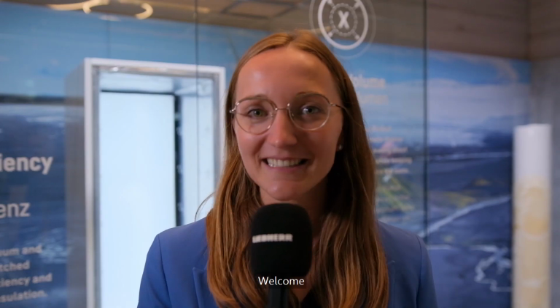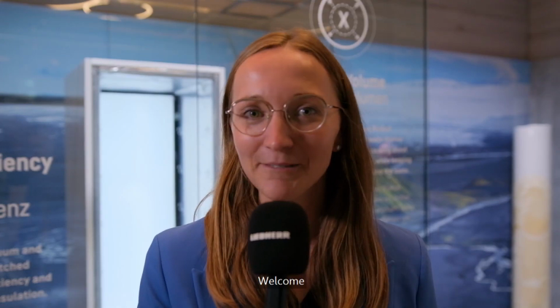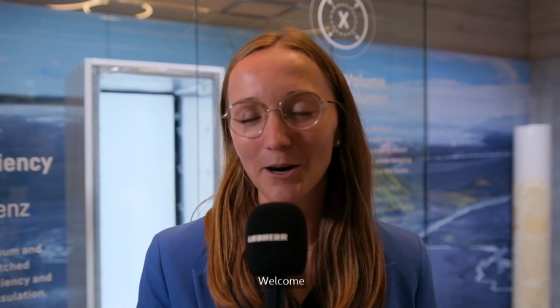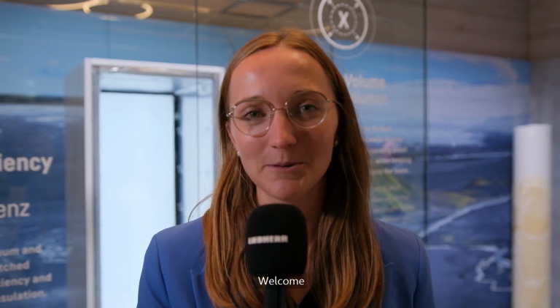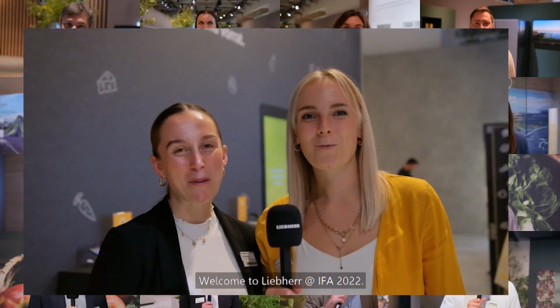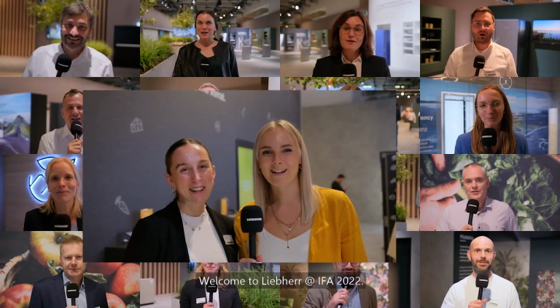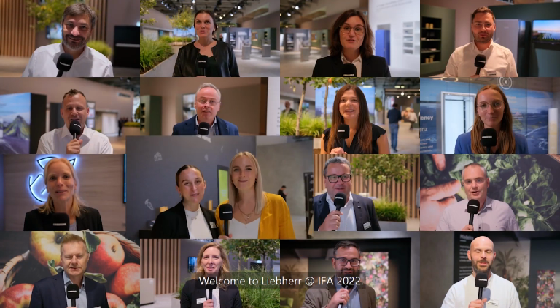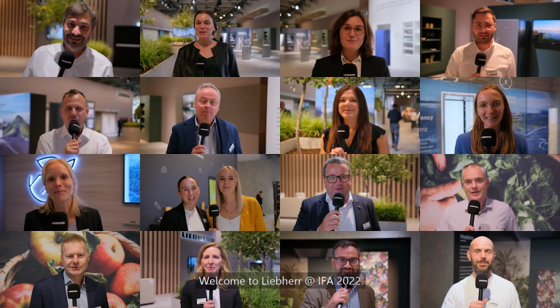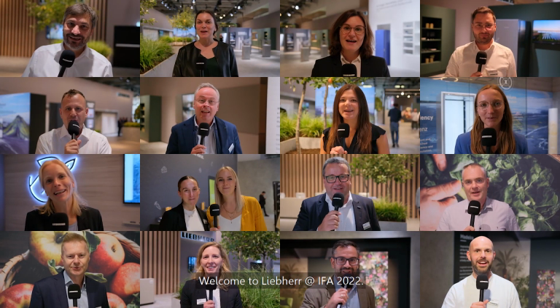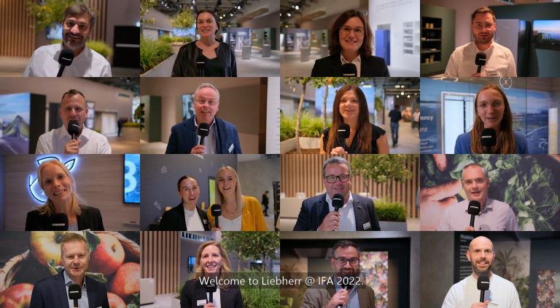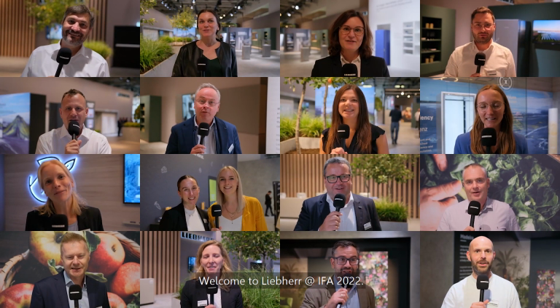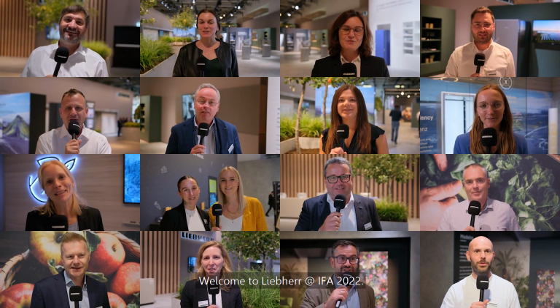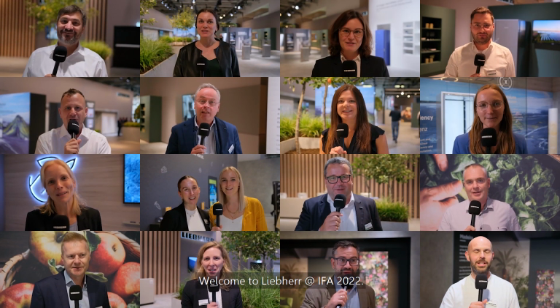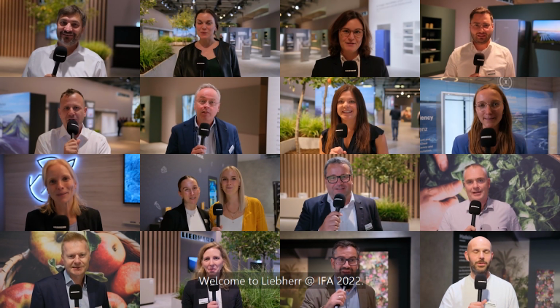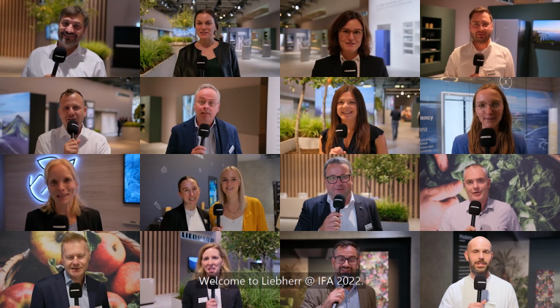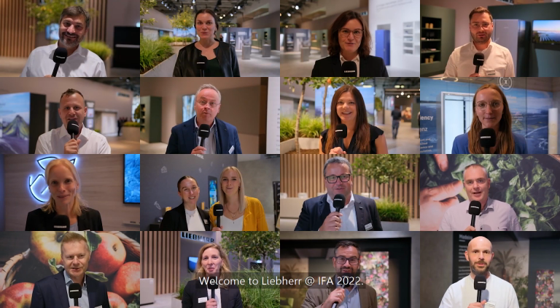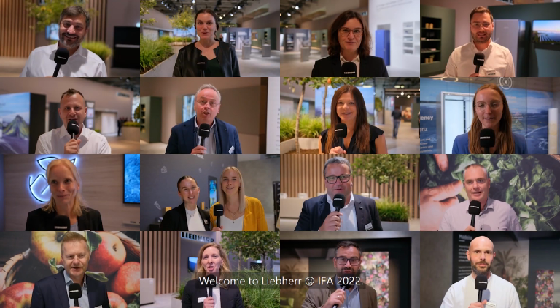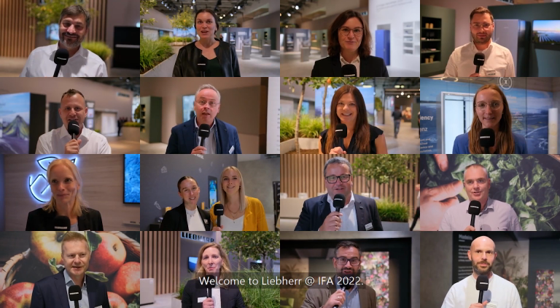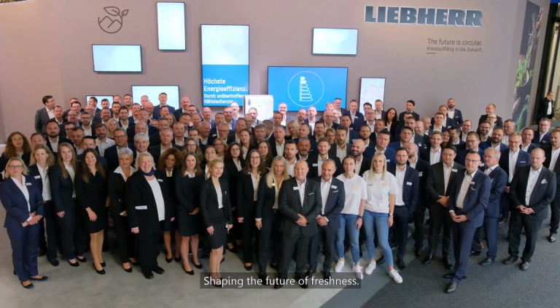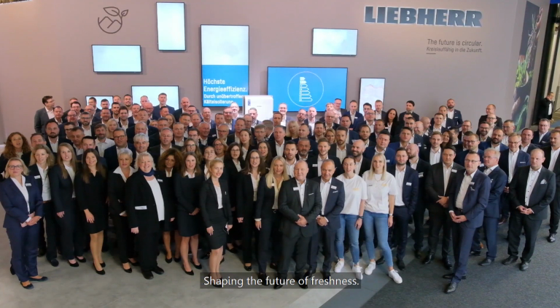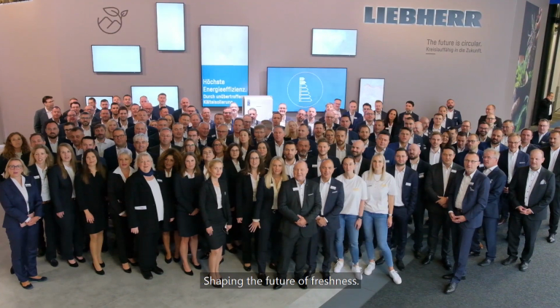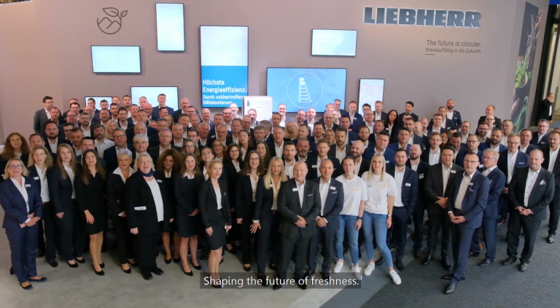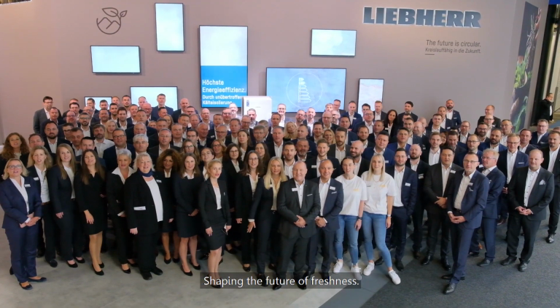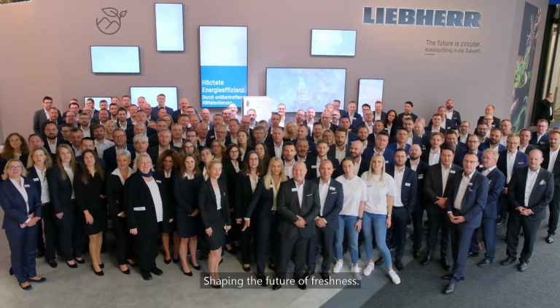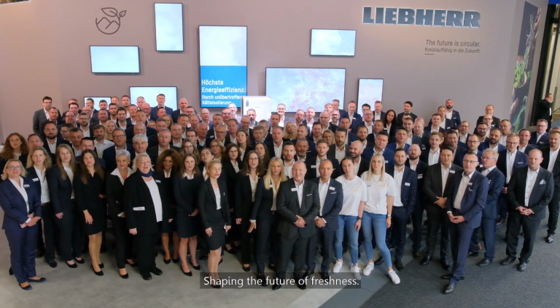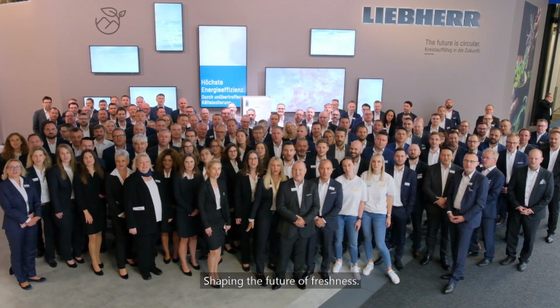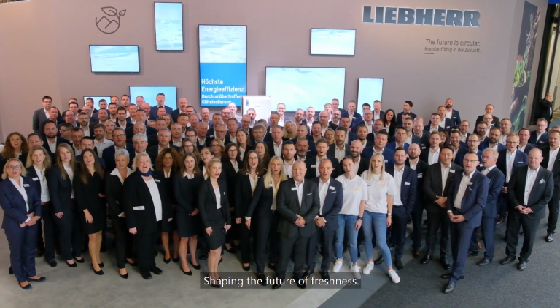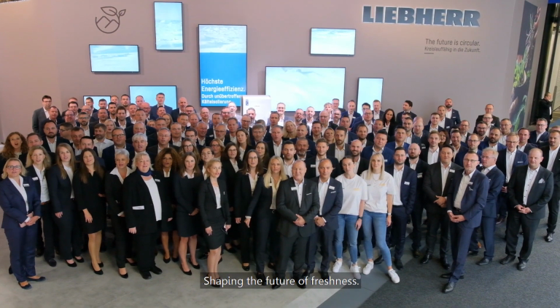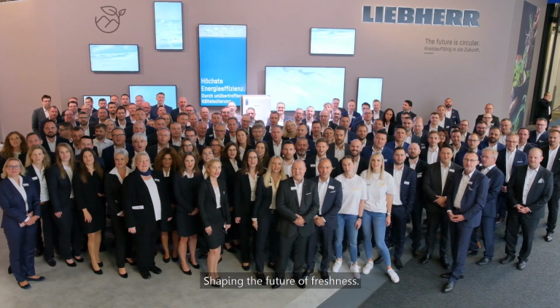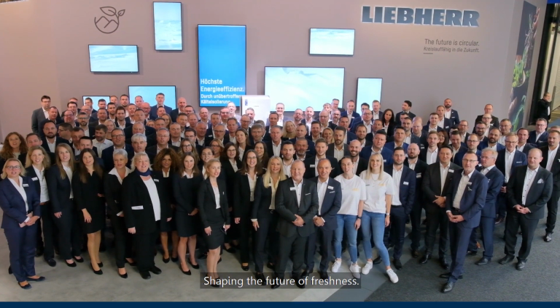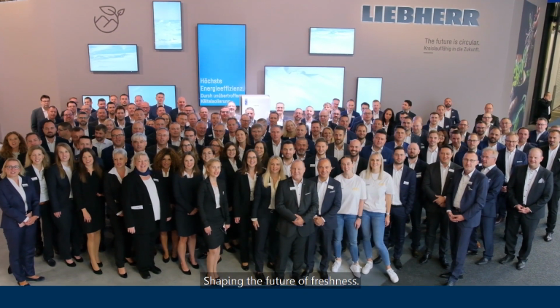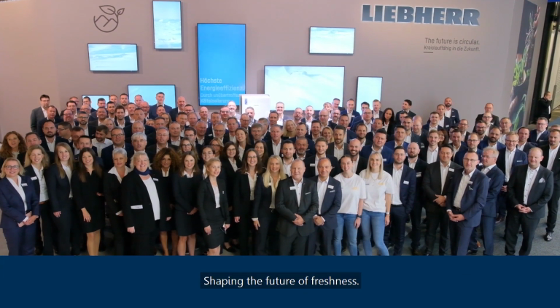Welcome to Leeper IT Project 2022! Shaking the future of freshness!